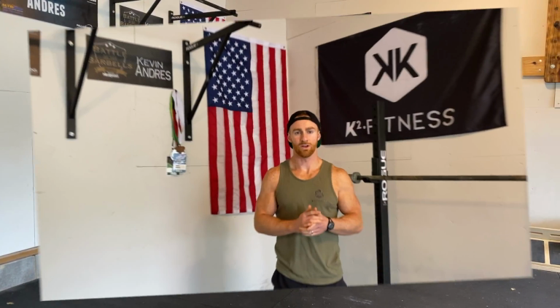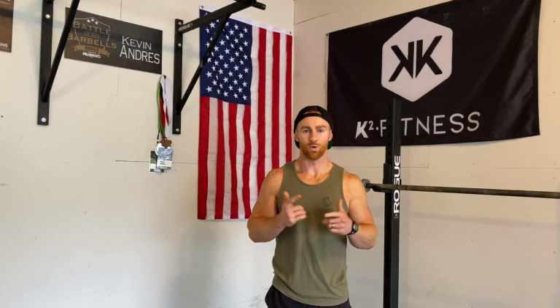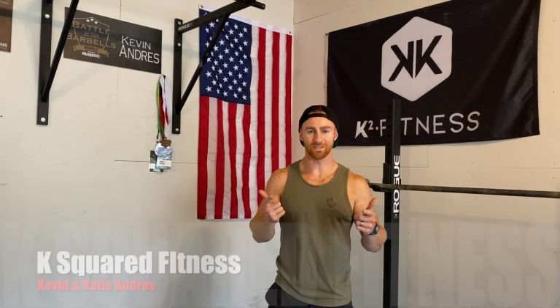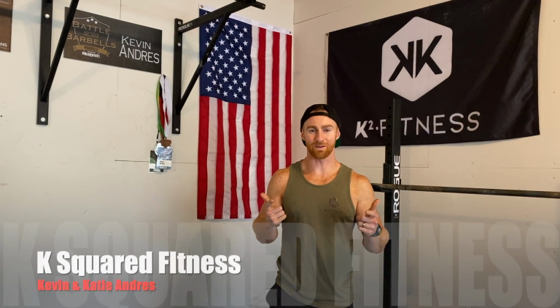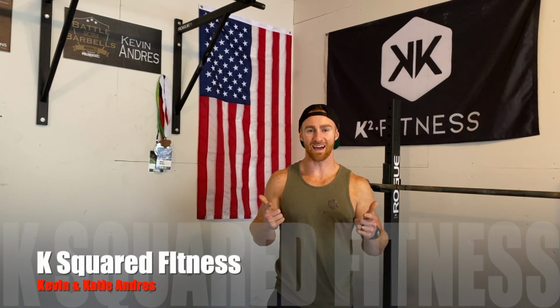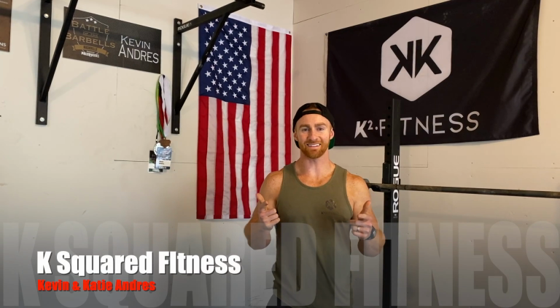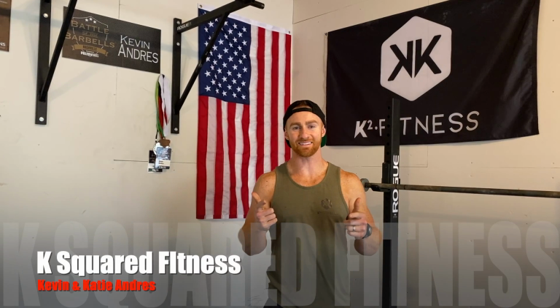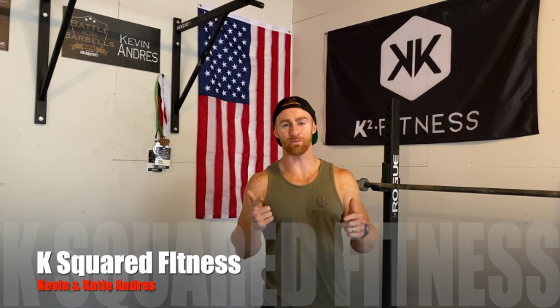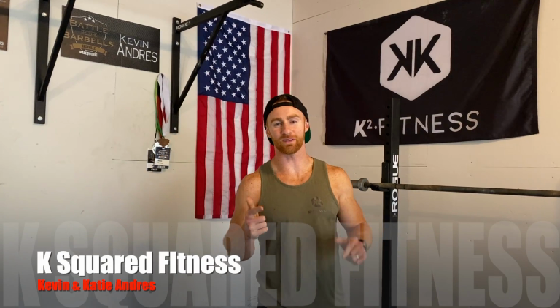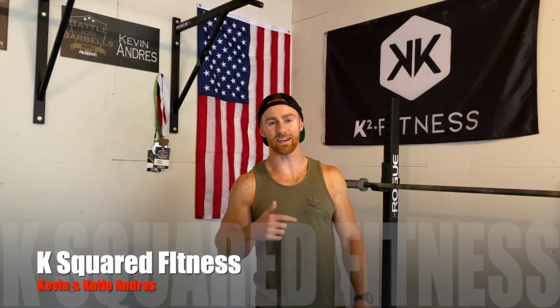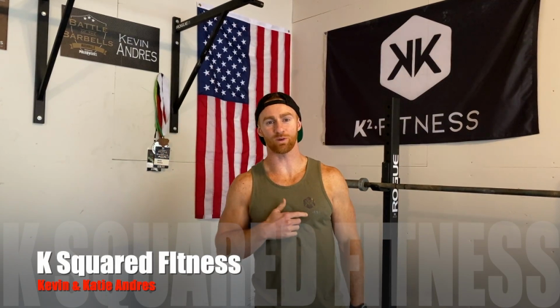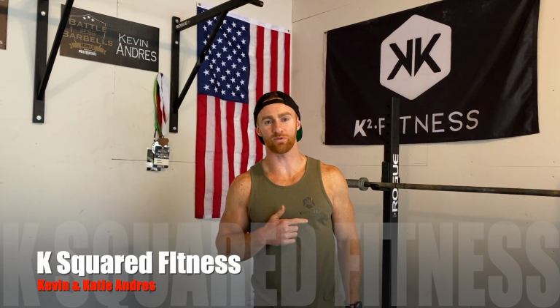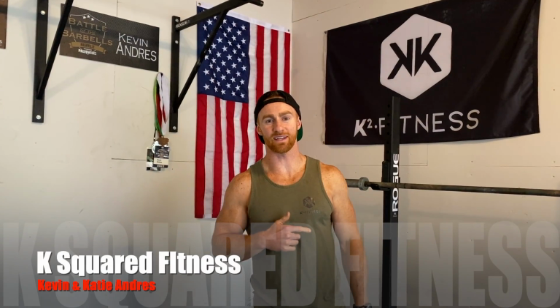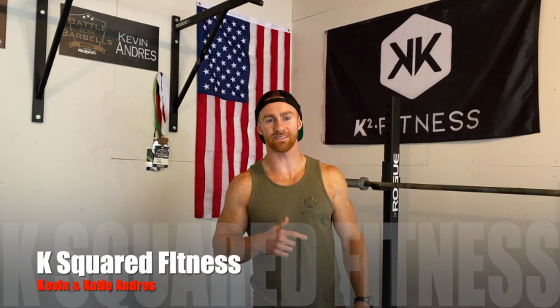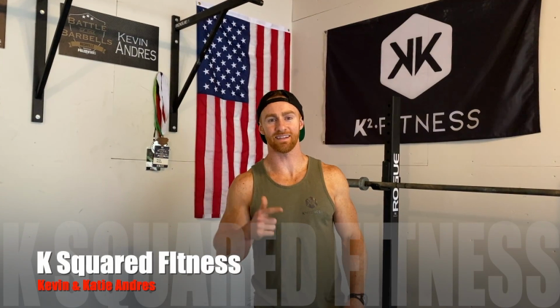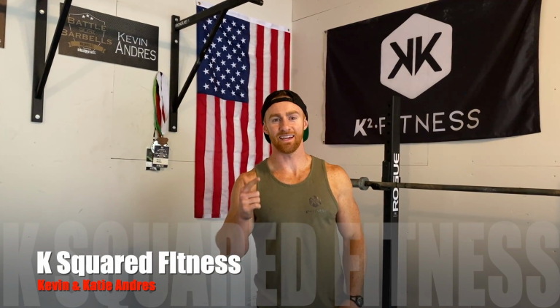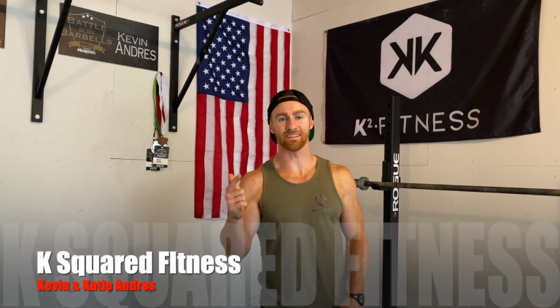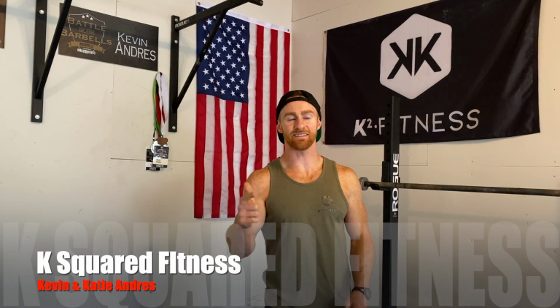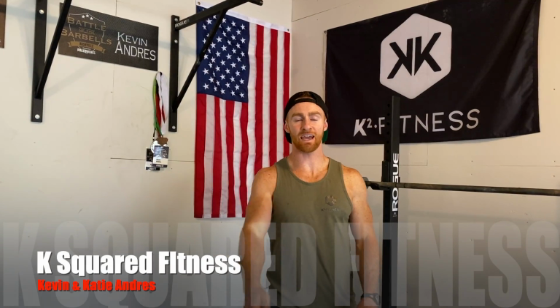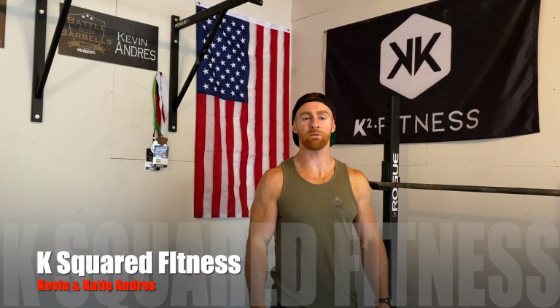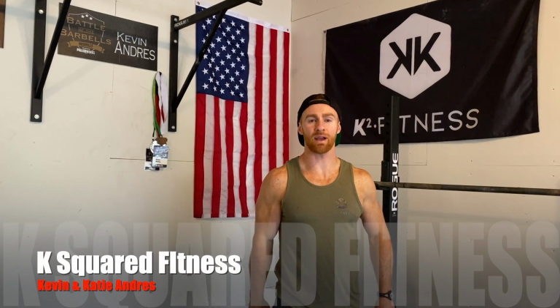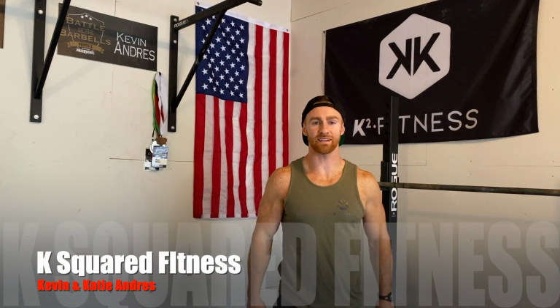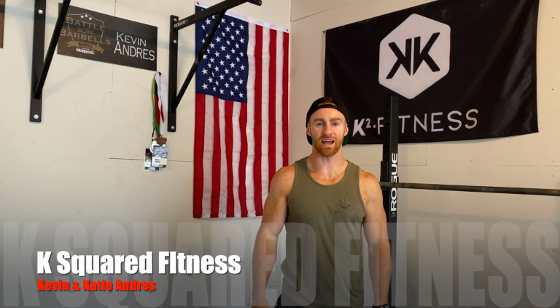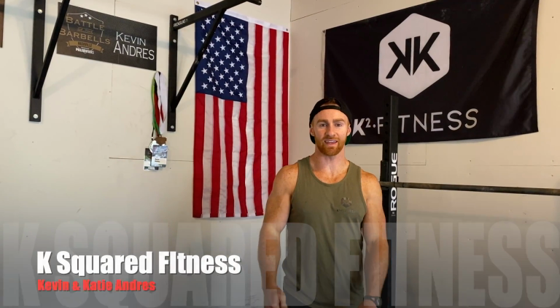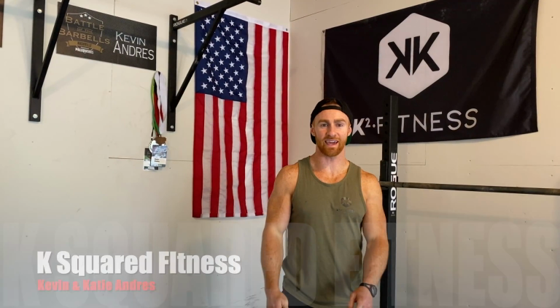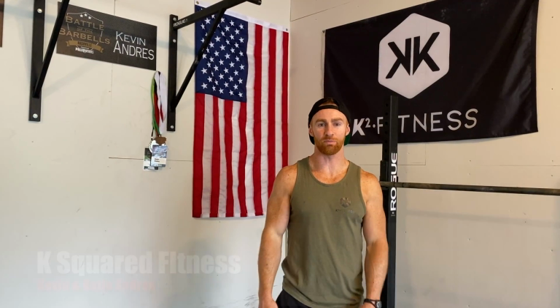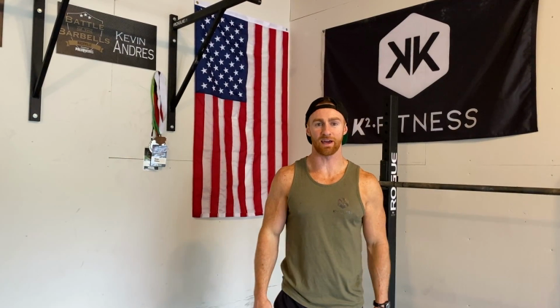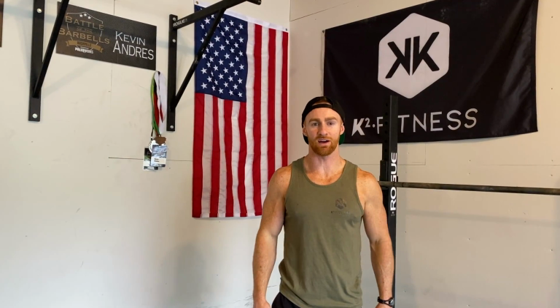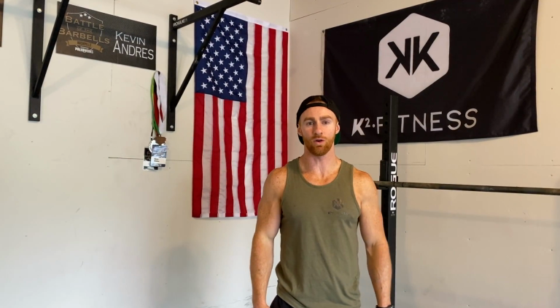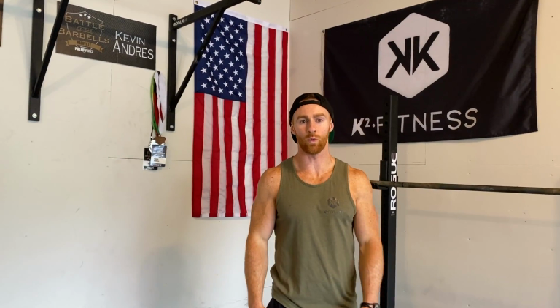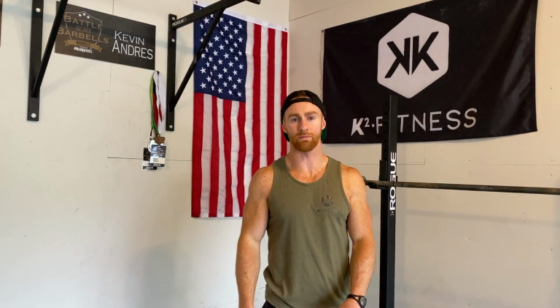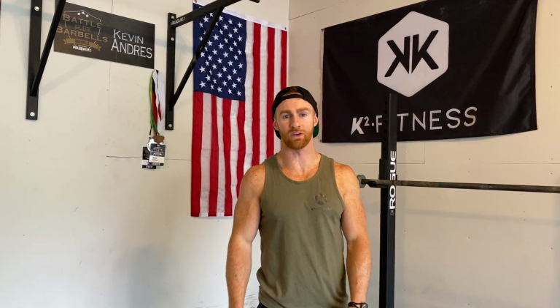What's up guys, it's Kevin with KSPRIT FITNESS and today I'm going to be breaking down the kettlebell windmill.